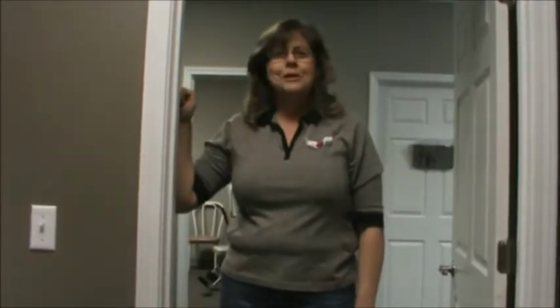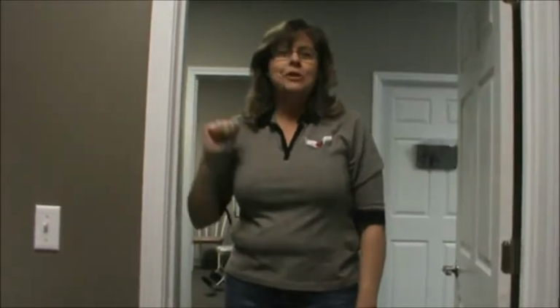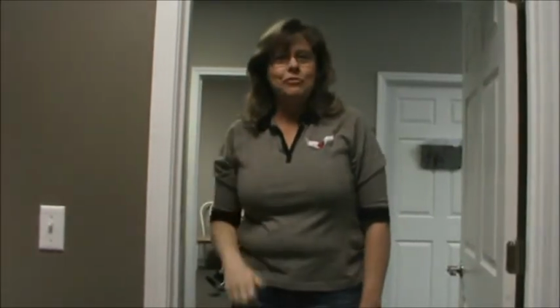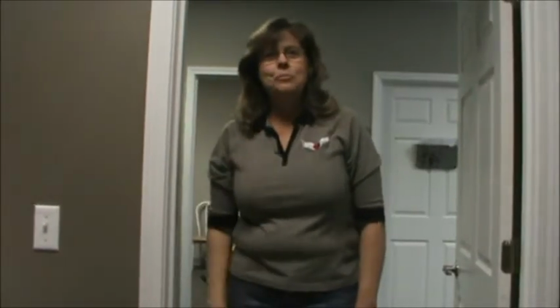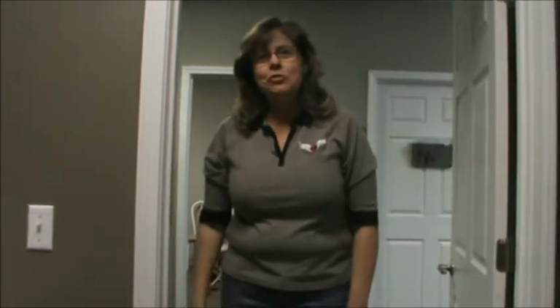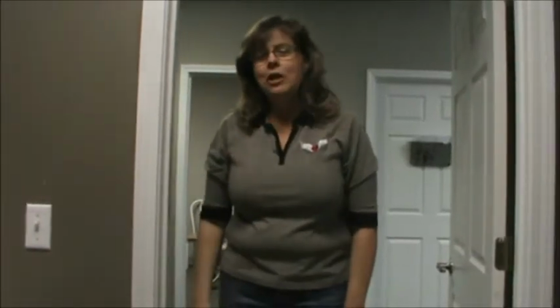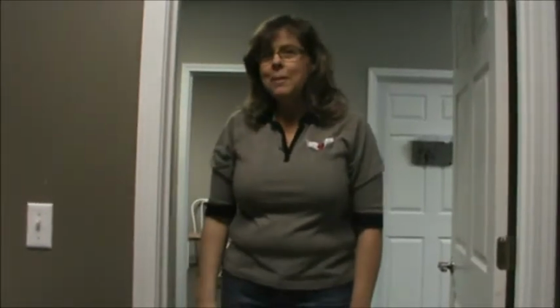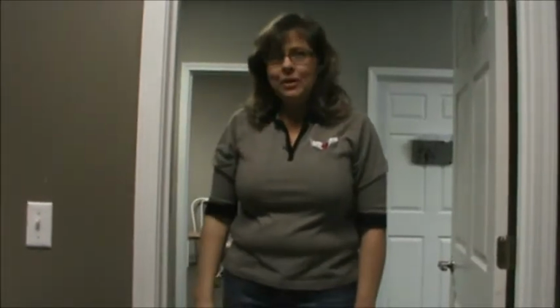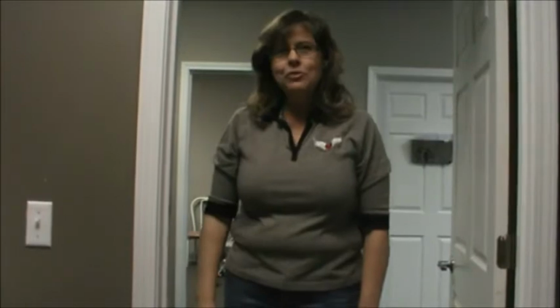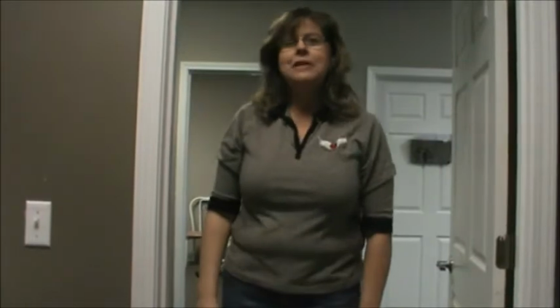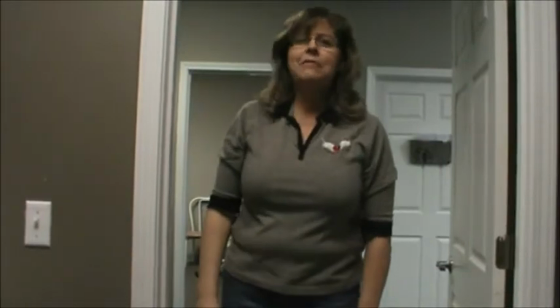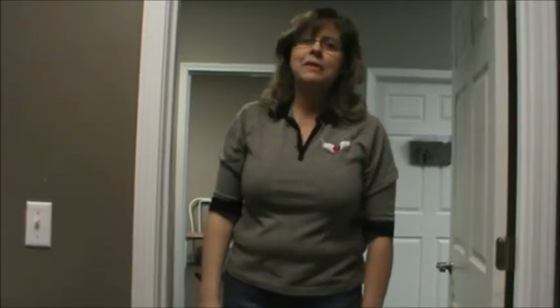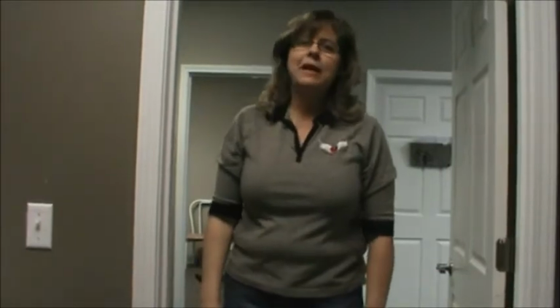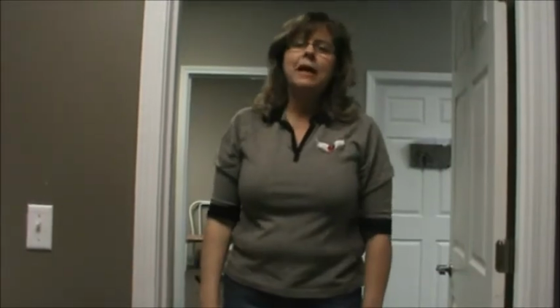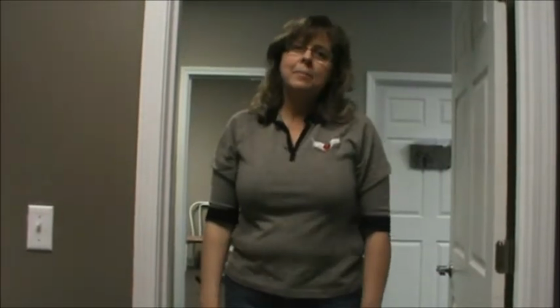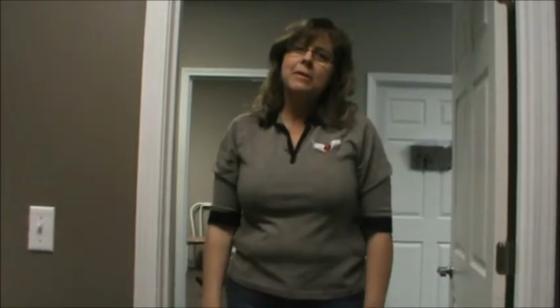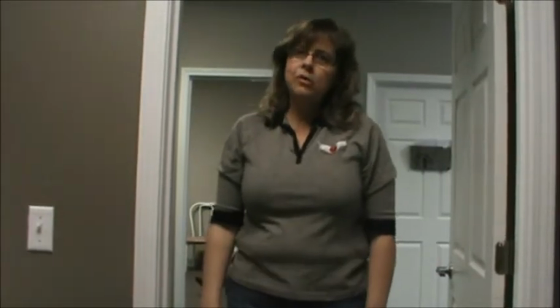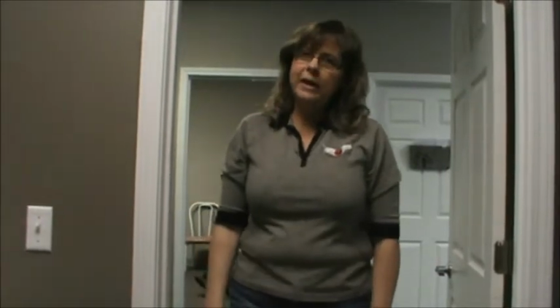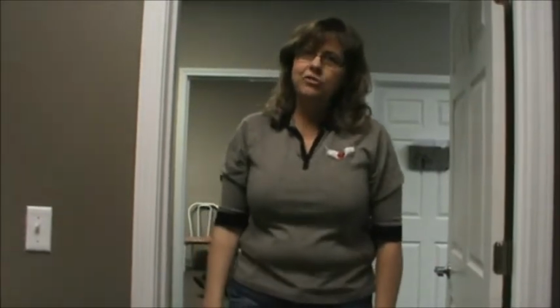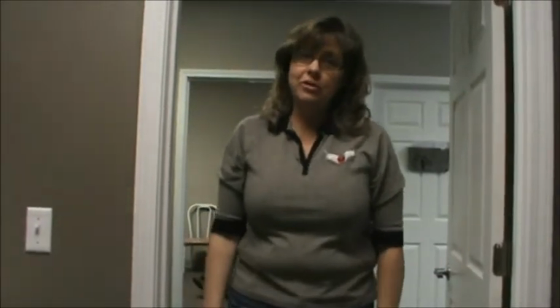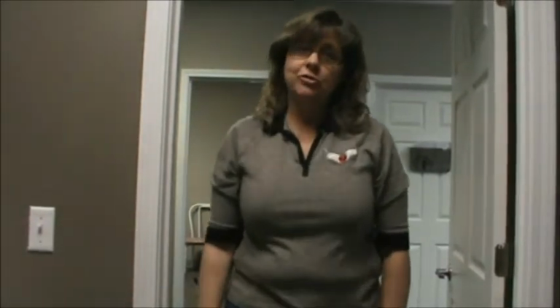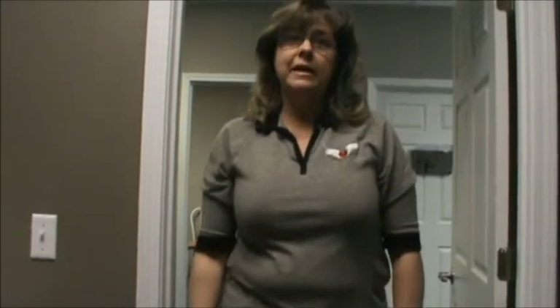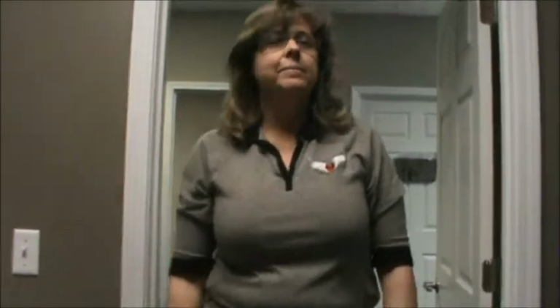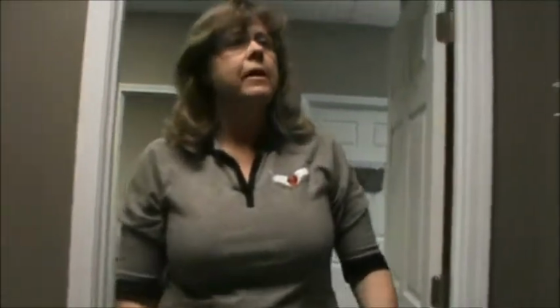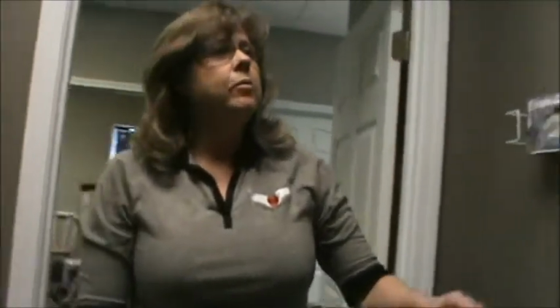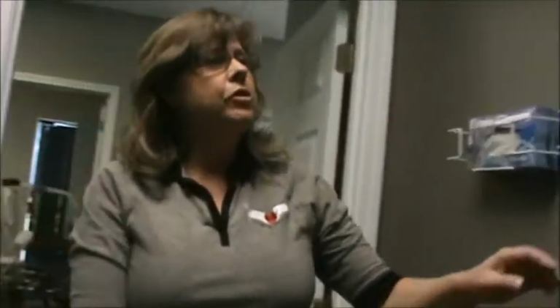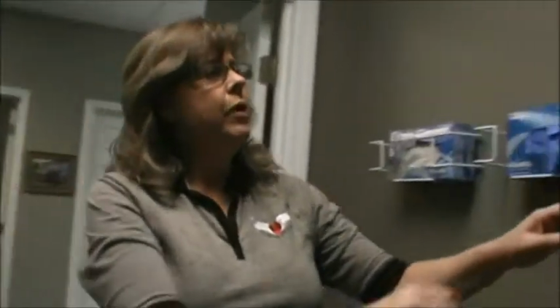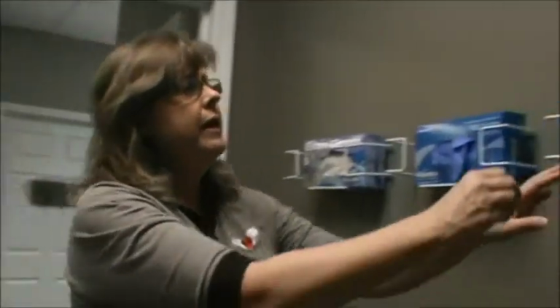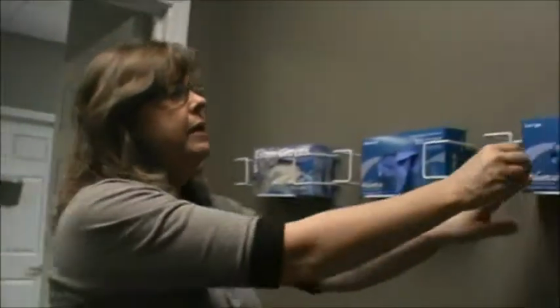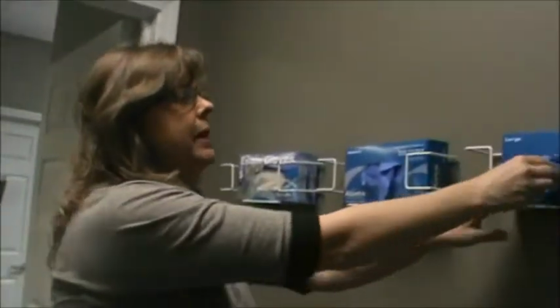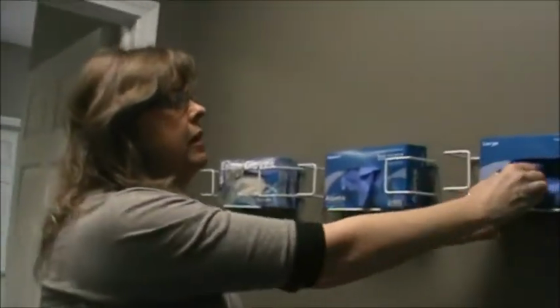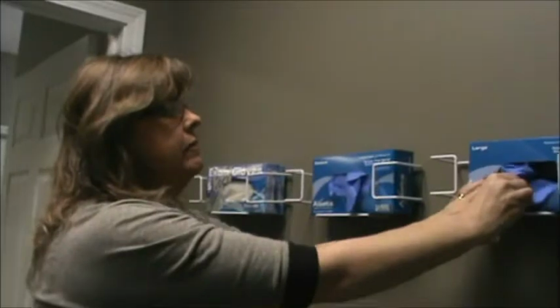Good afternoon, Mr. Collum. I'm Karen, your CNA for the day, and I'm coming in to go ahead and get your dentures cleaned. I'm going to go ahead and get my gloves.